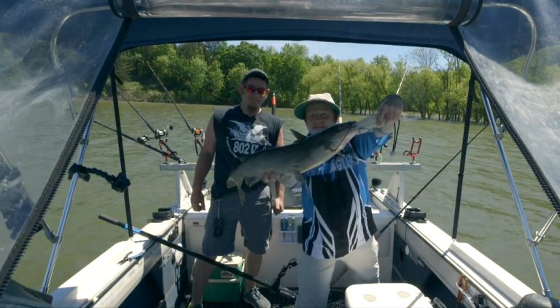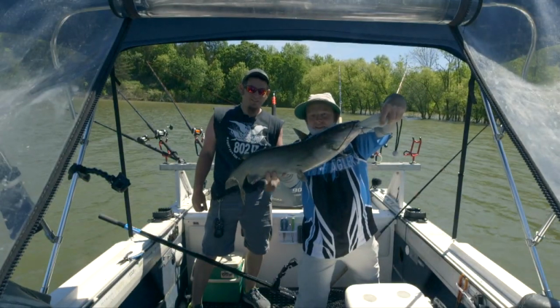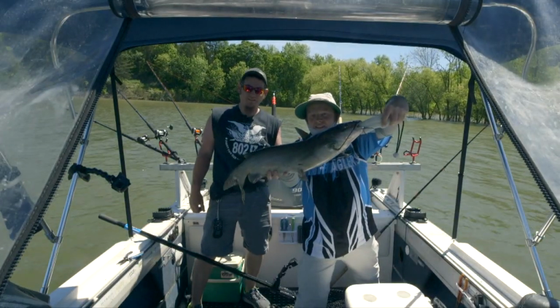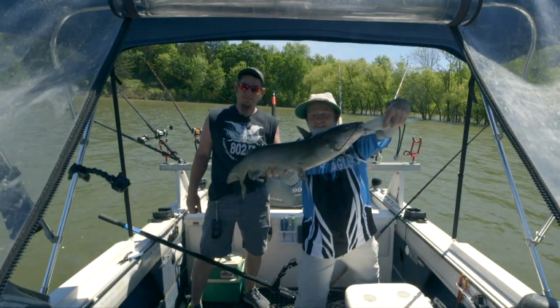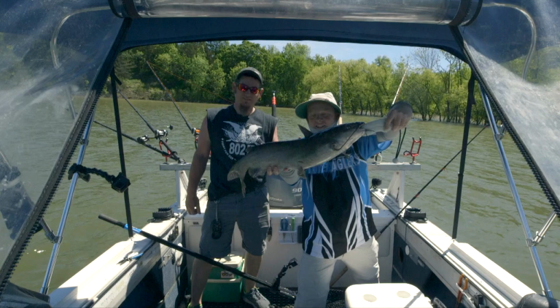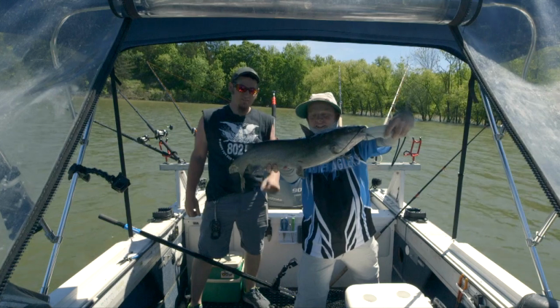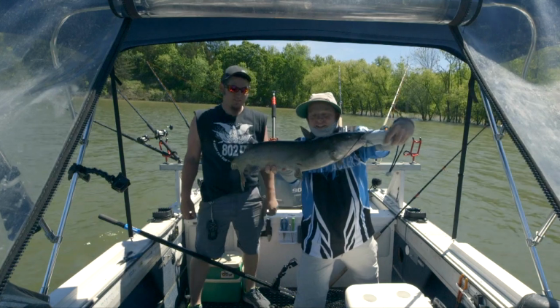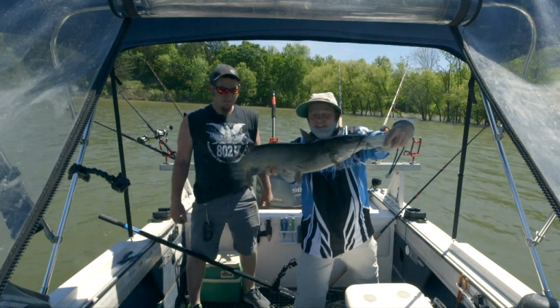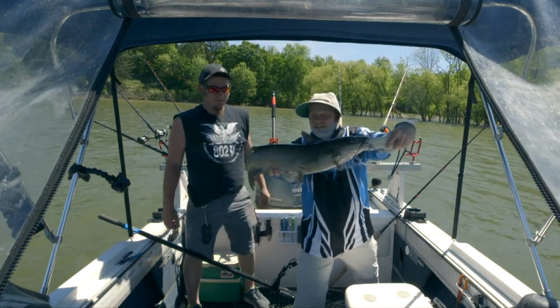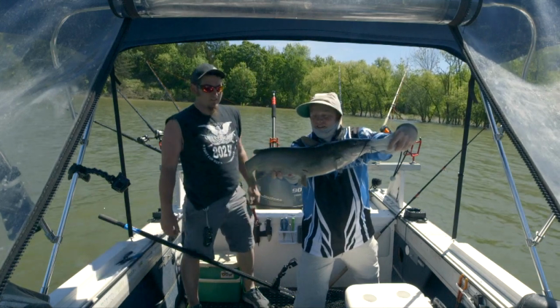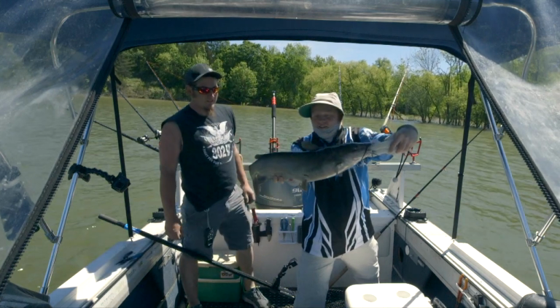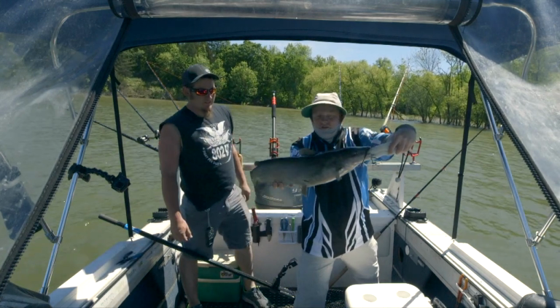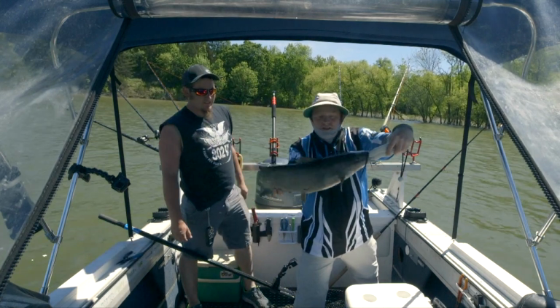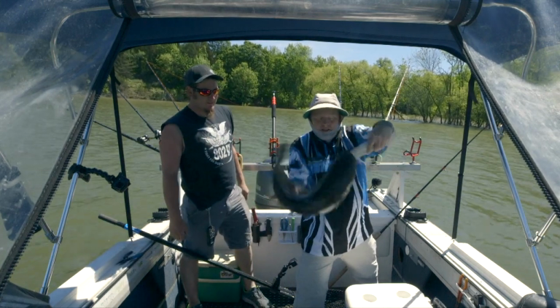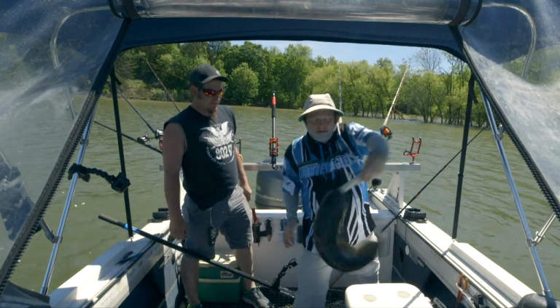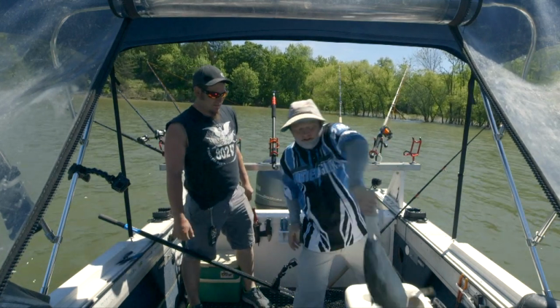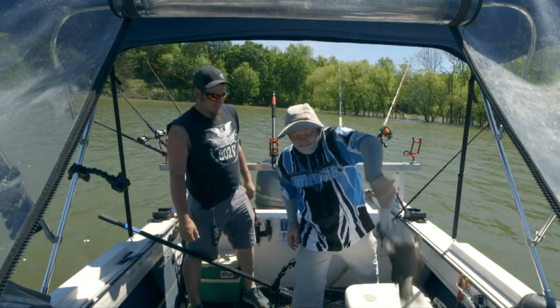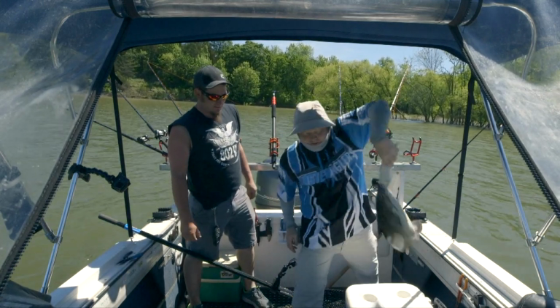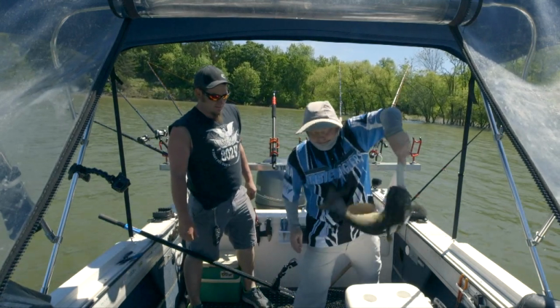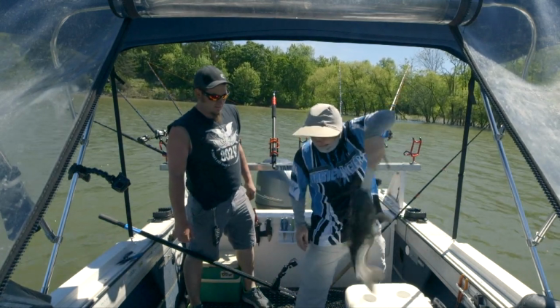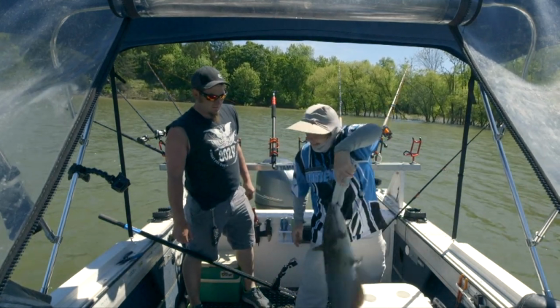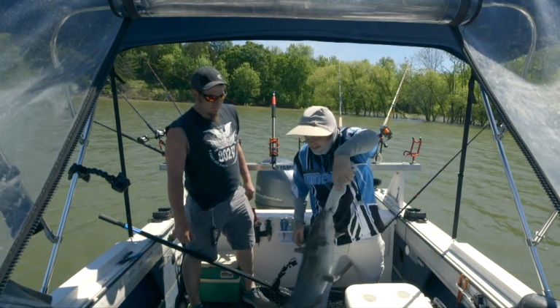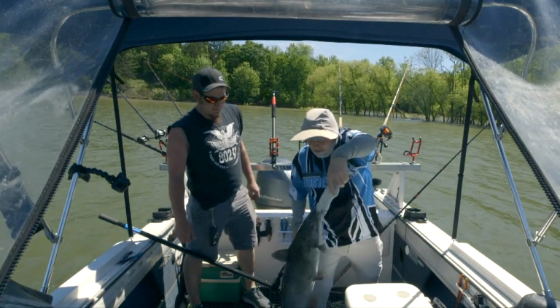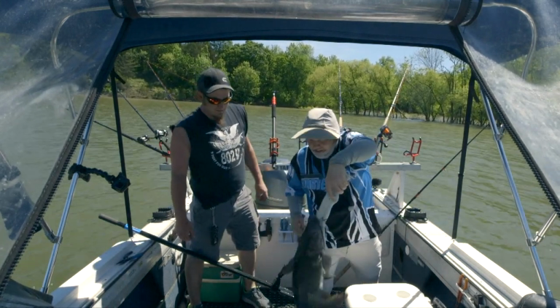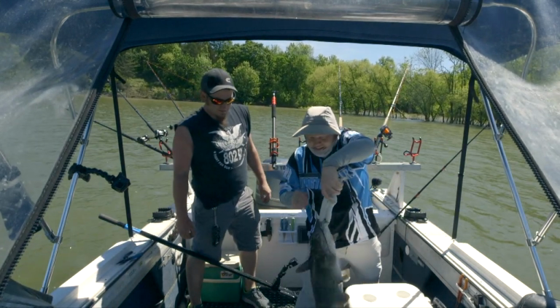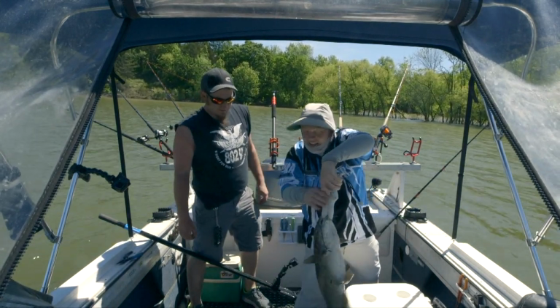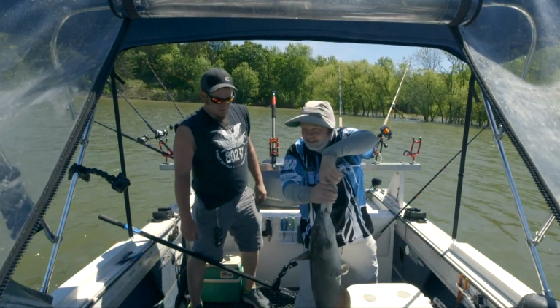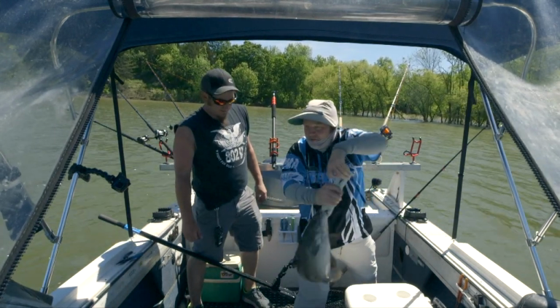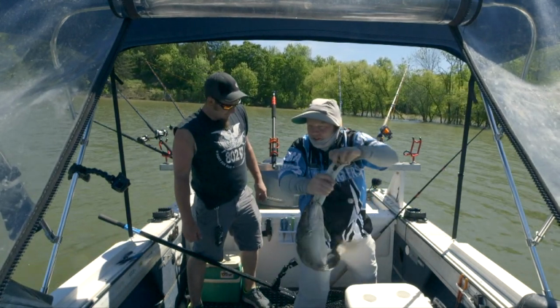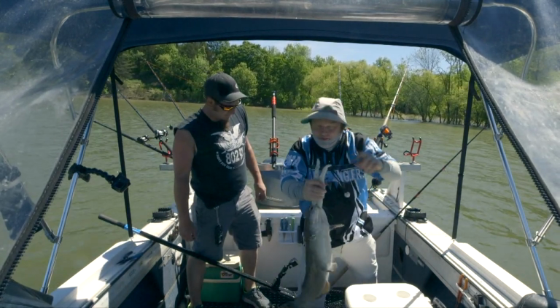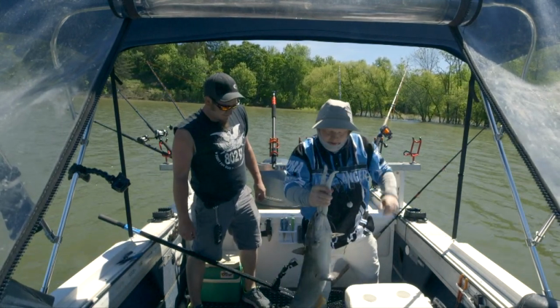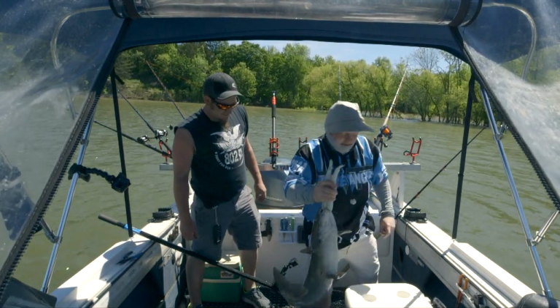Not a bad little fish — within seconds of pulling up here, really.